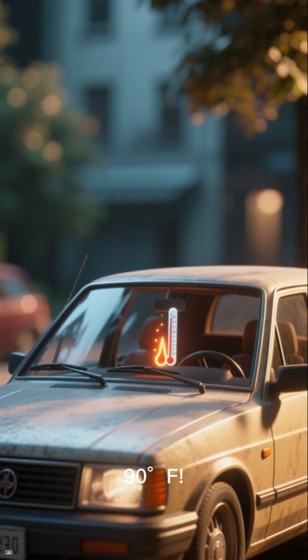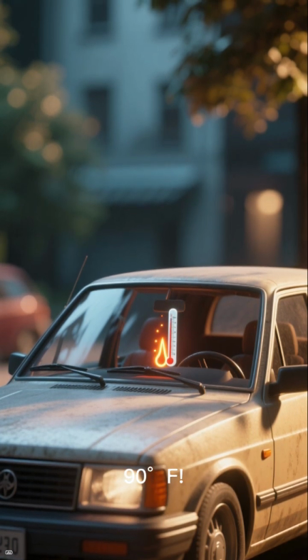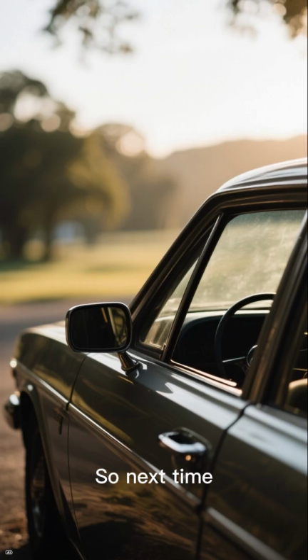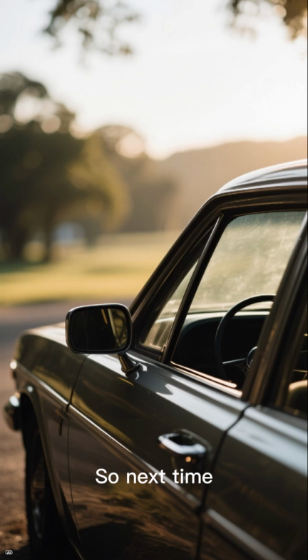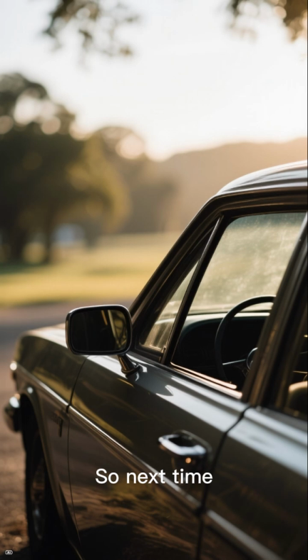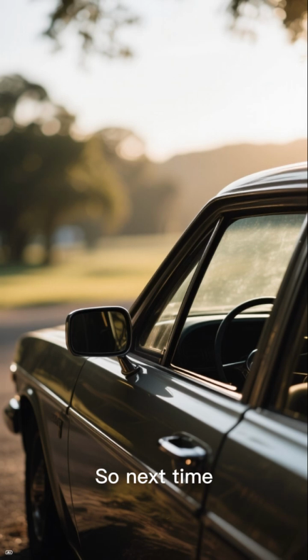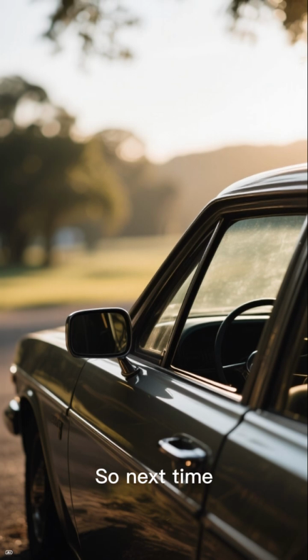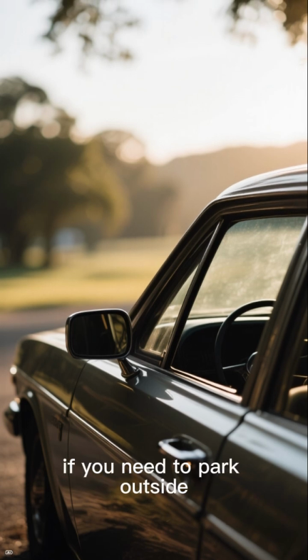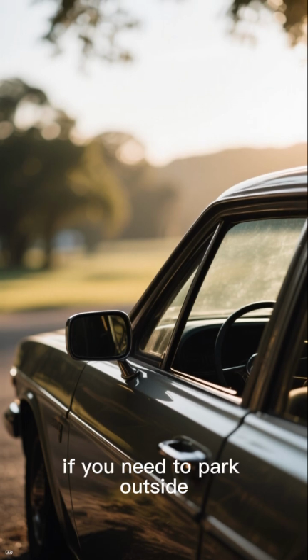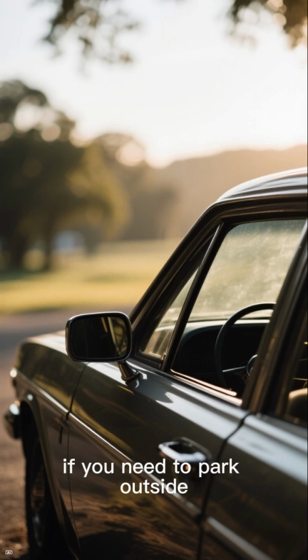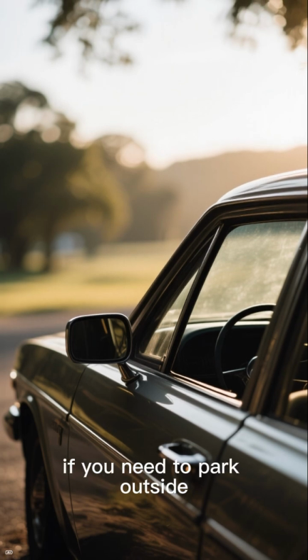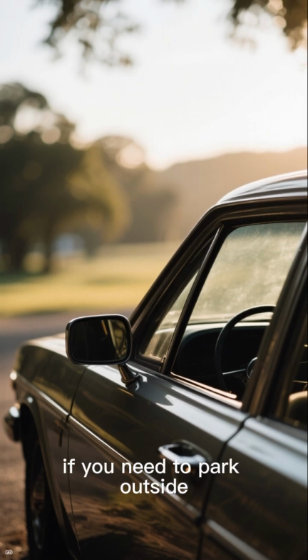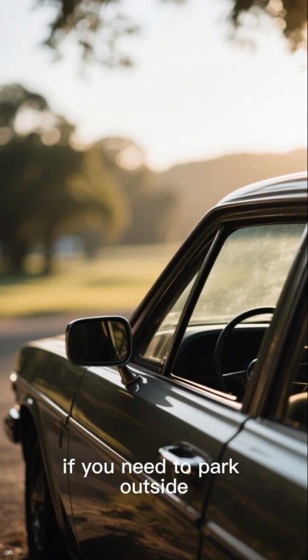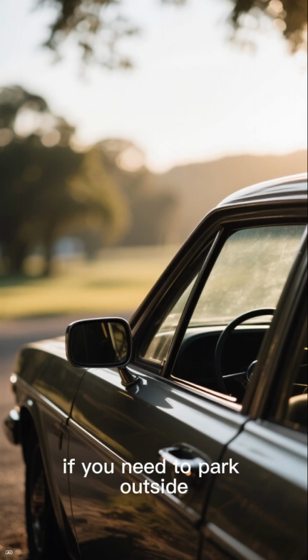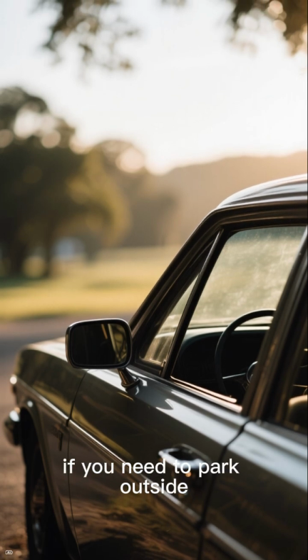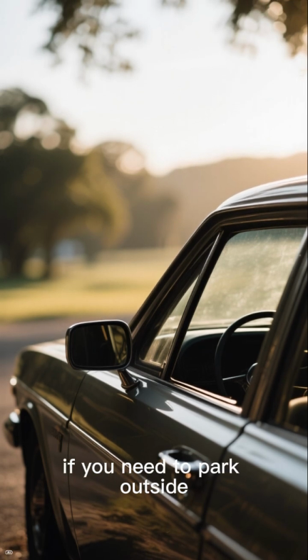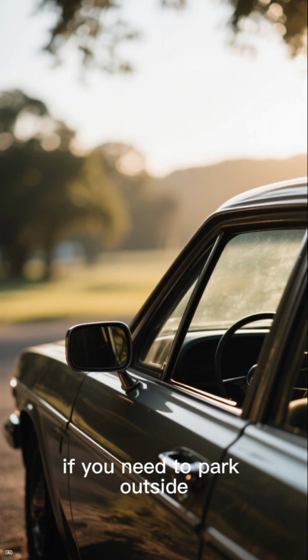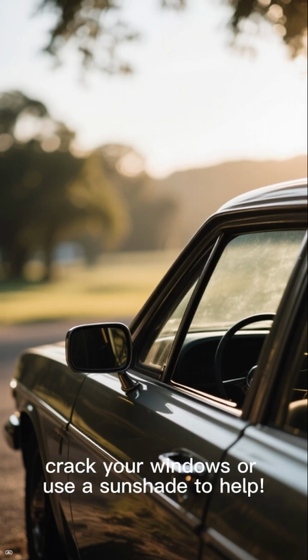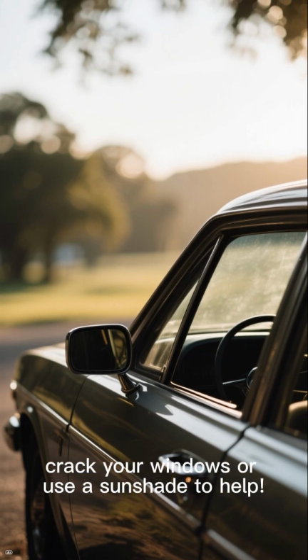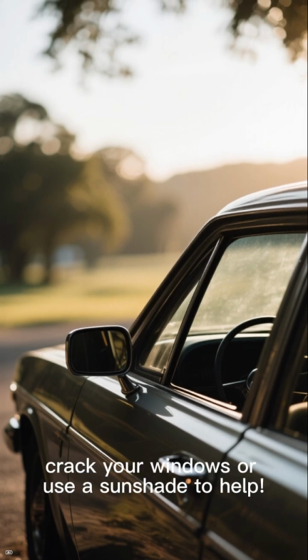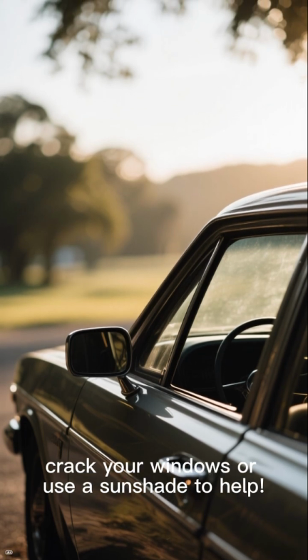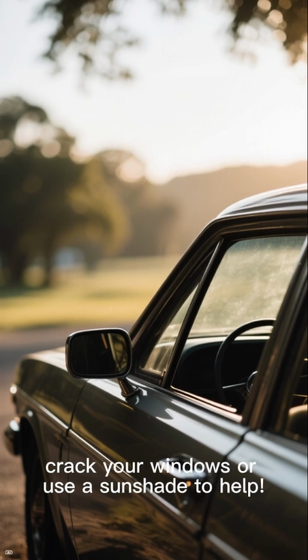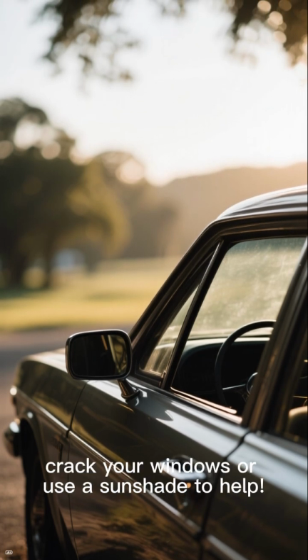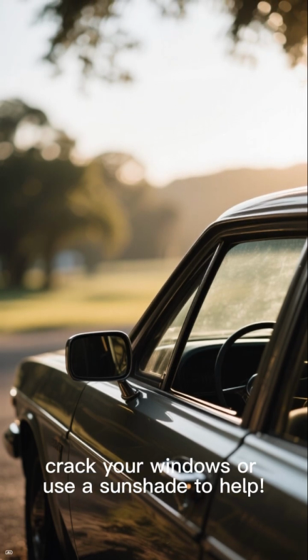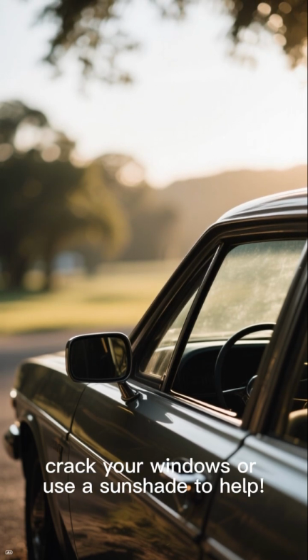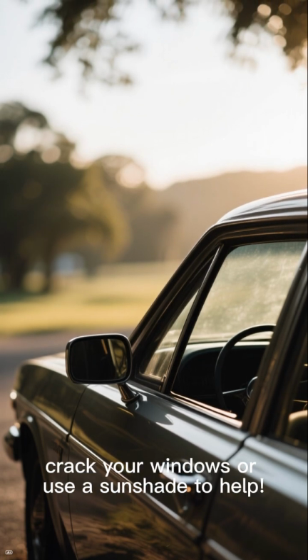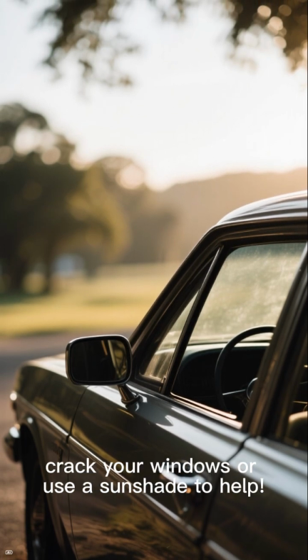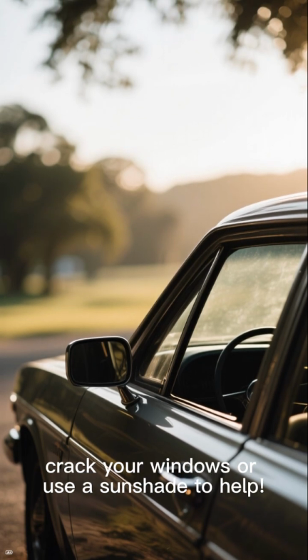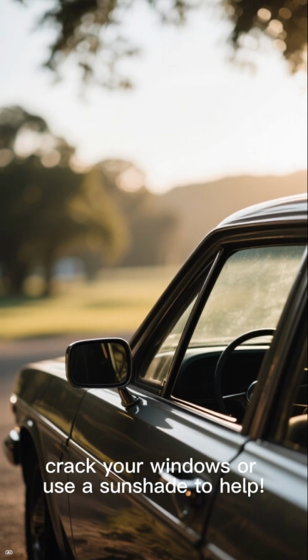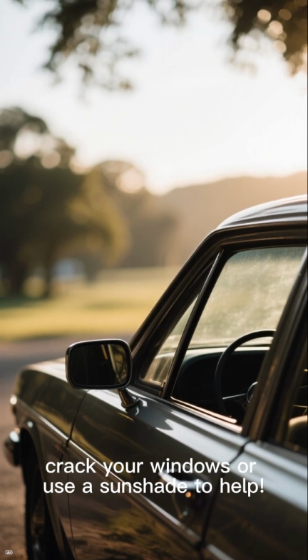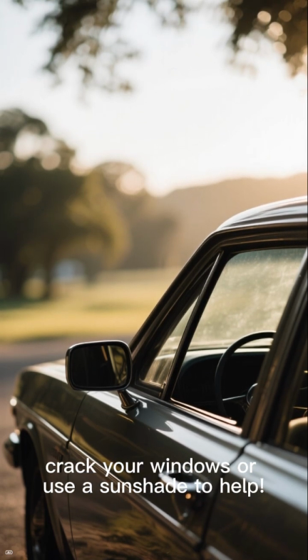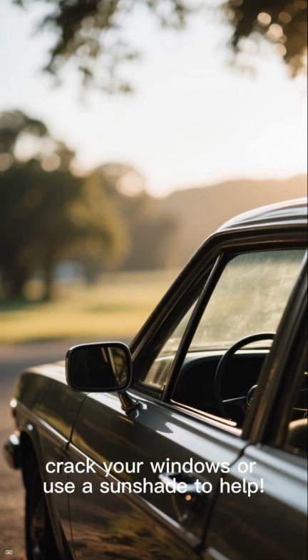So next time, if you need to park outside, crack your windows or use a sunshade to help.